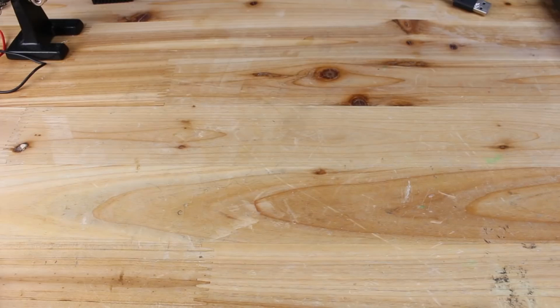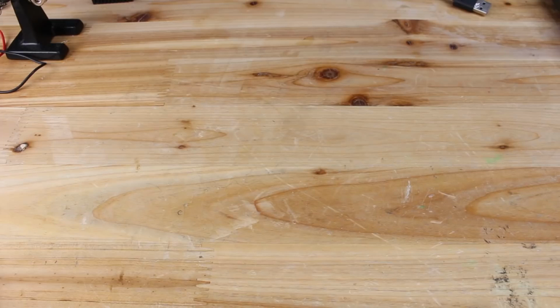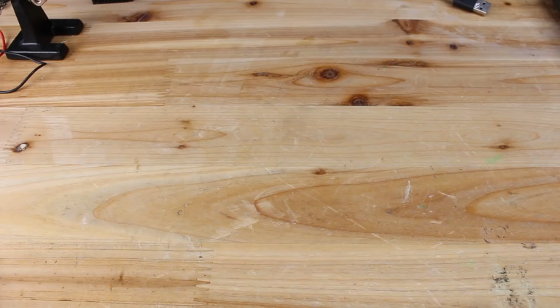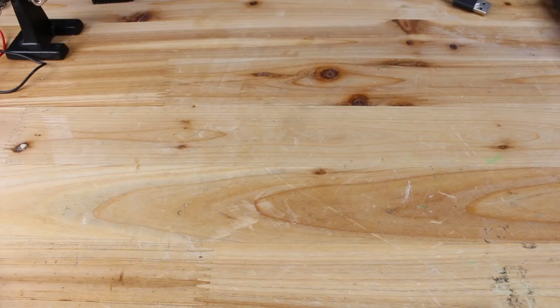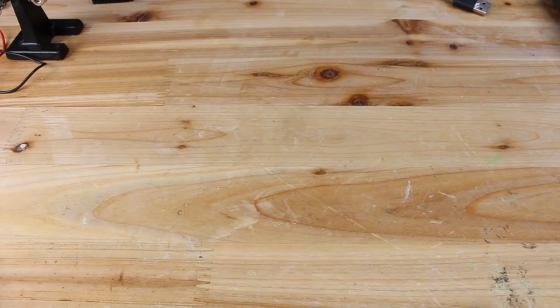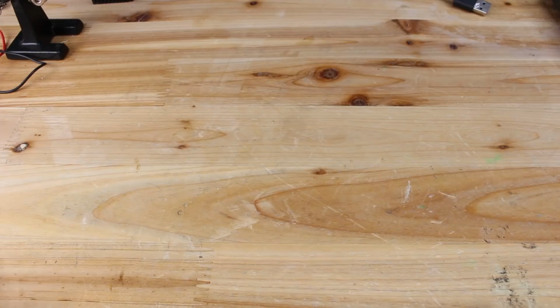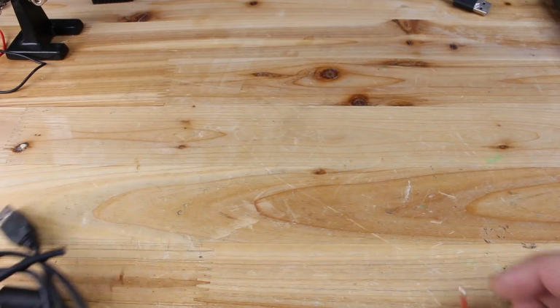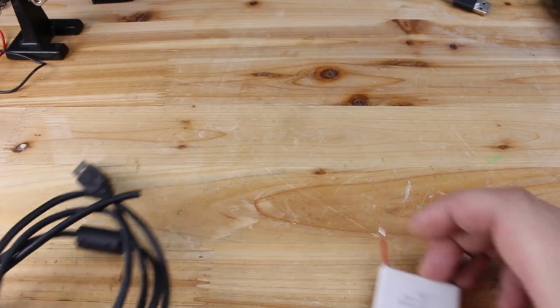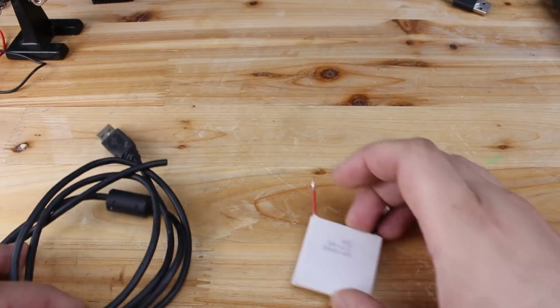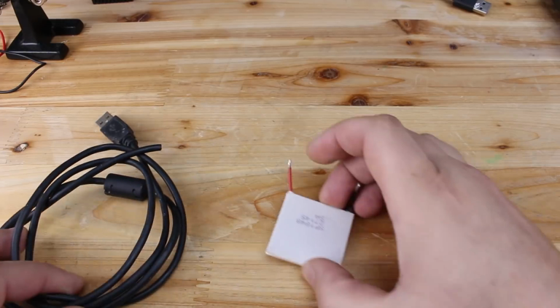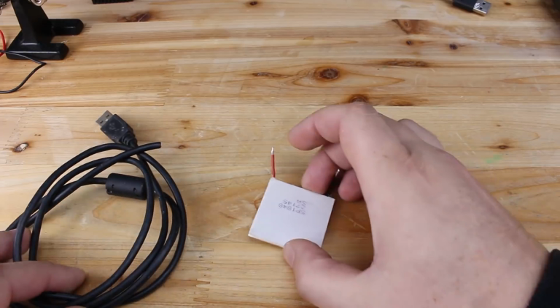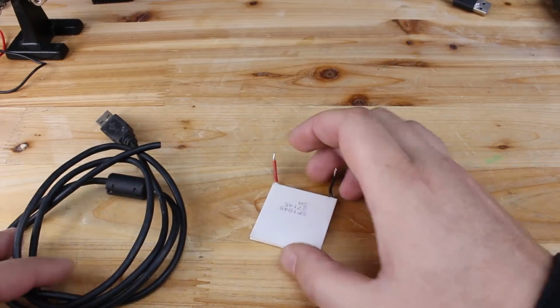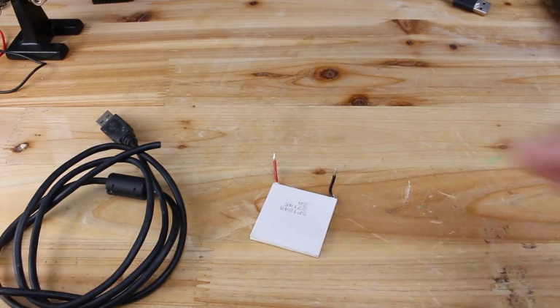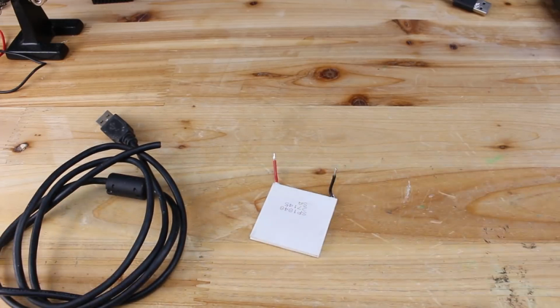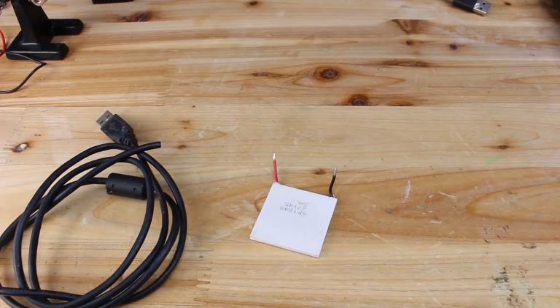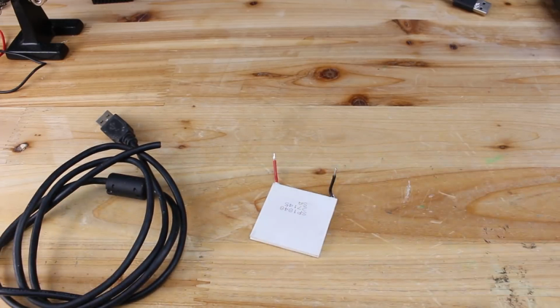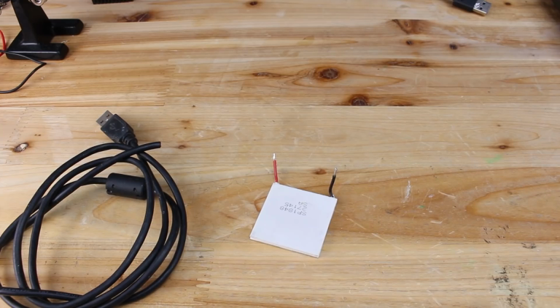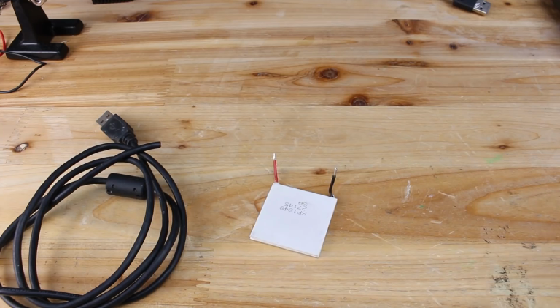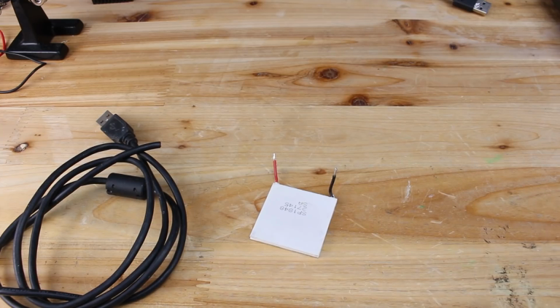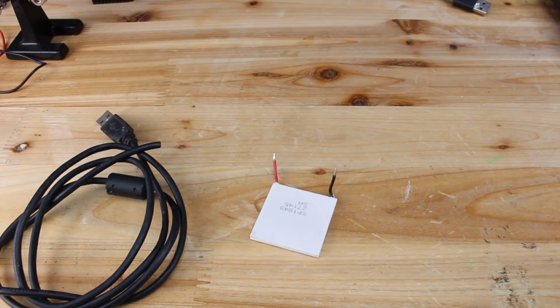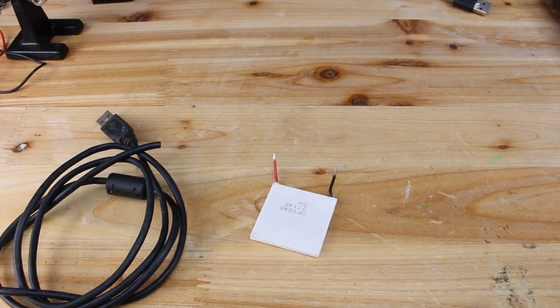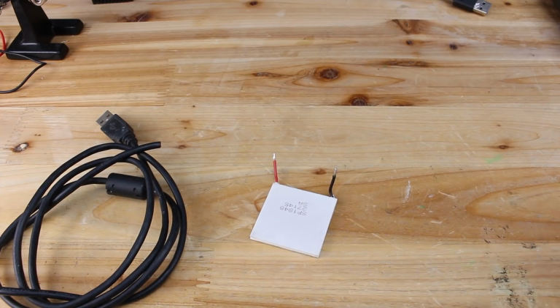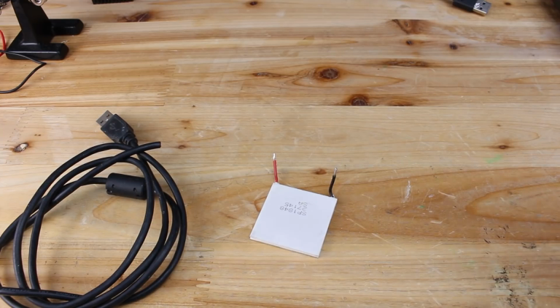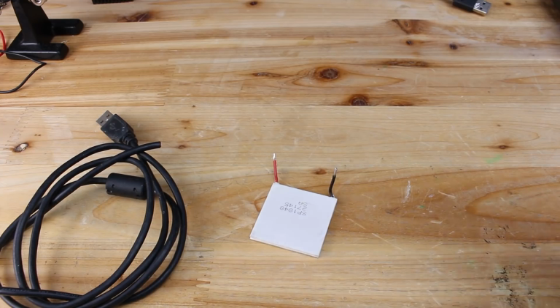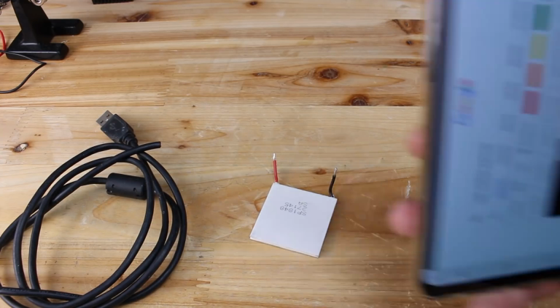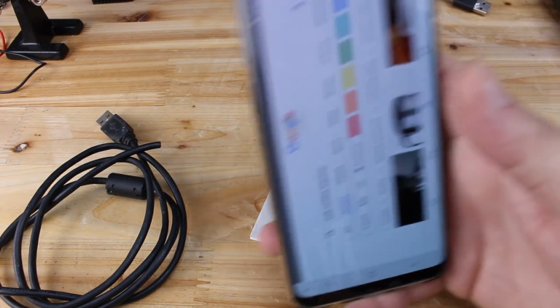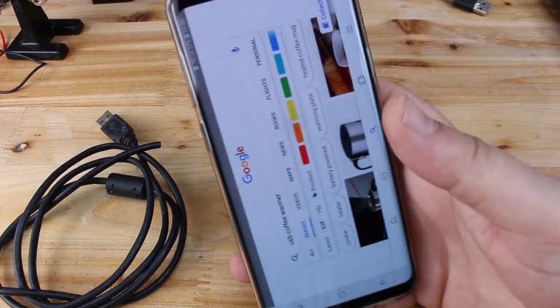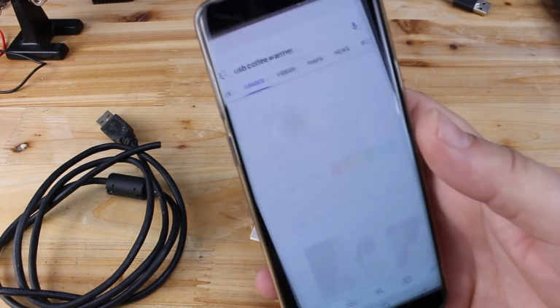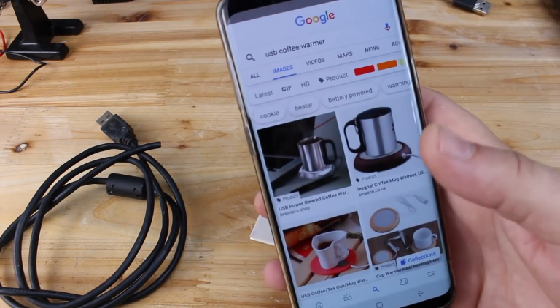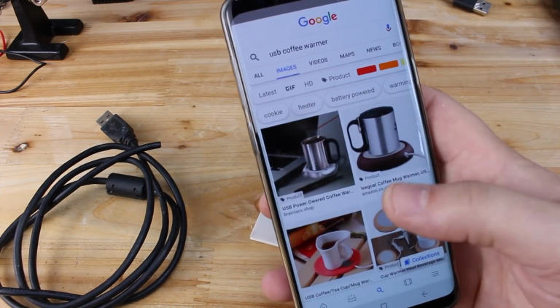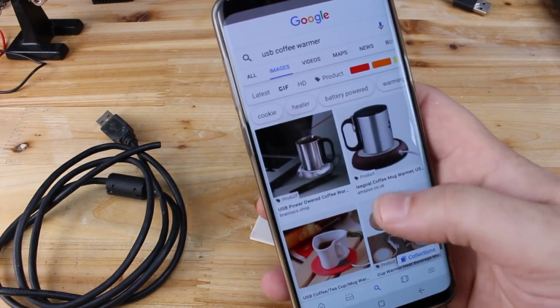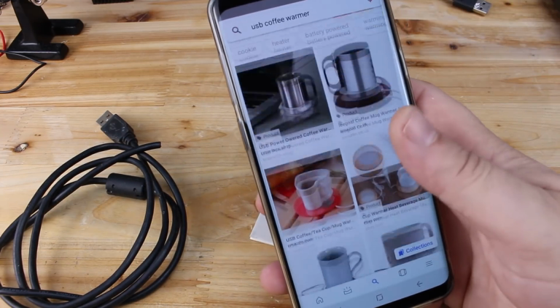Hello, Hacktubers! Today I'm gonna show you how you can make a USB coffee warmer, just like this one that I found on the internet.